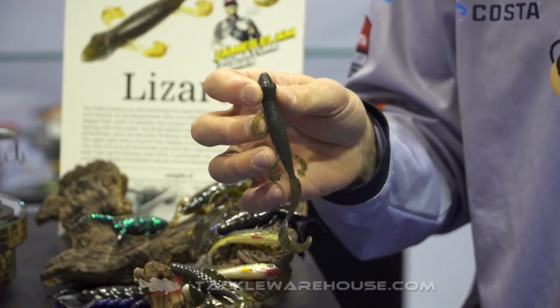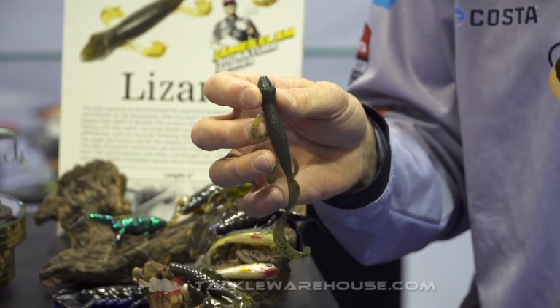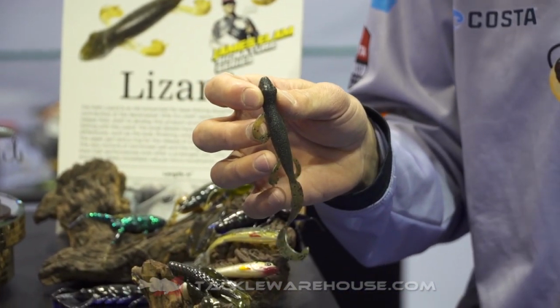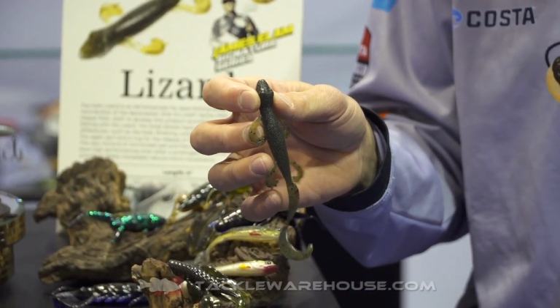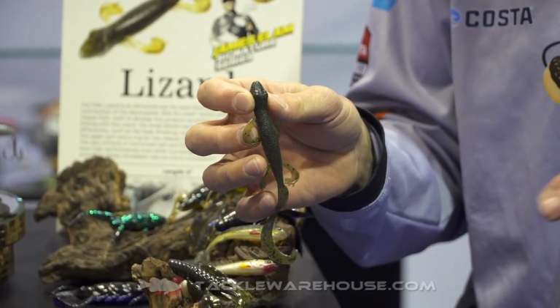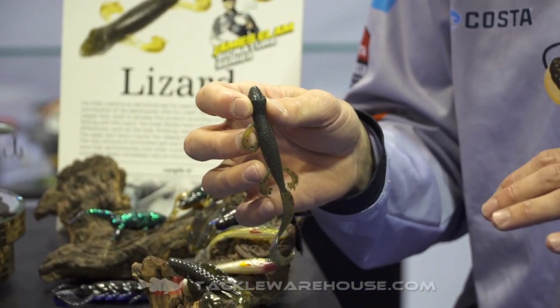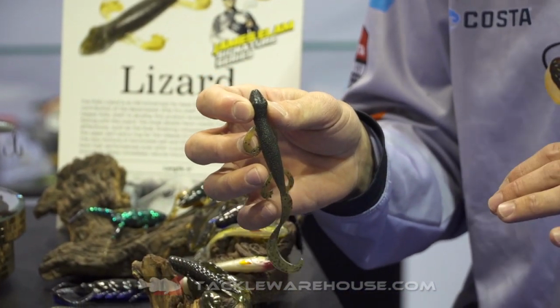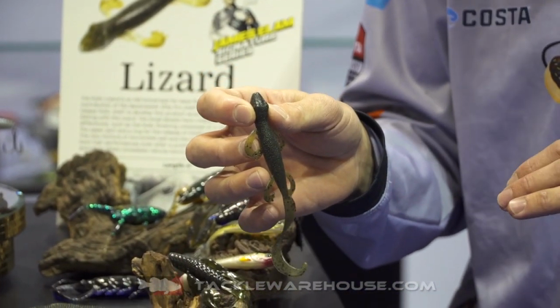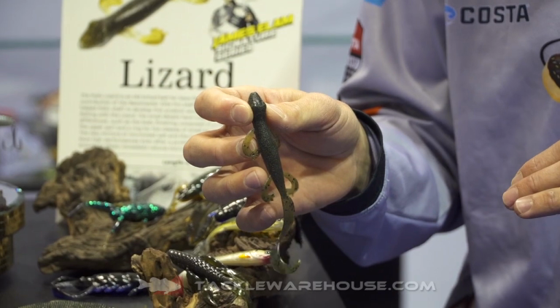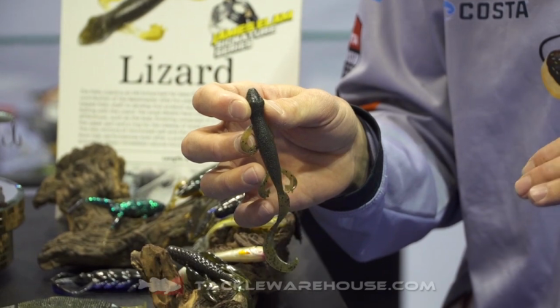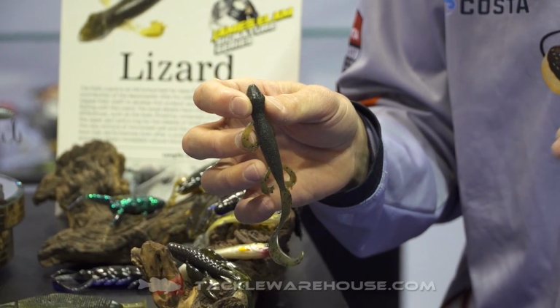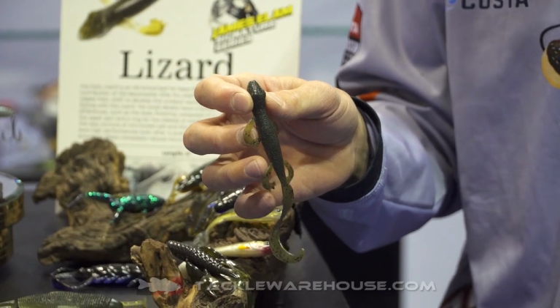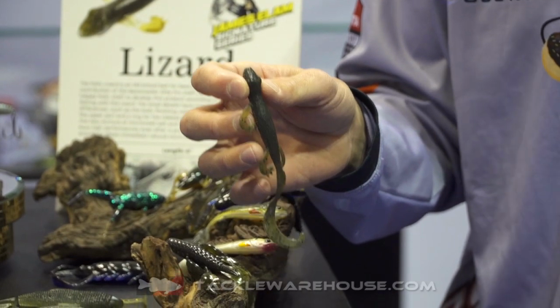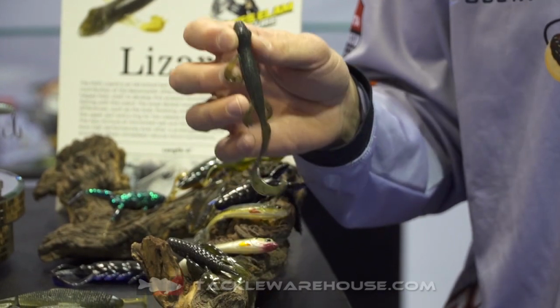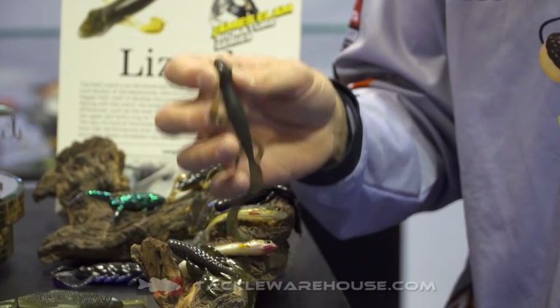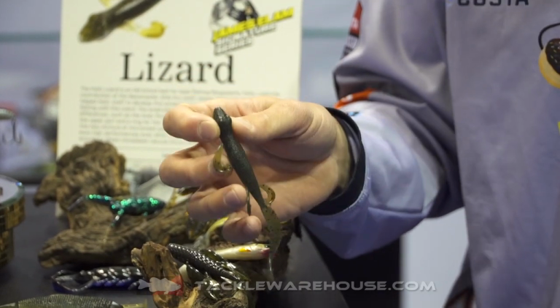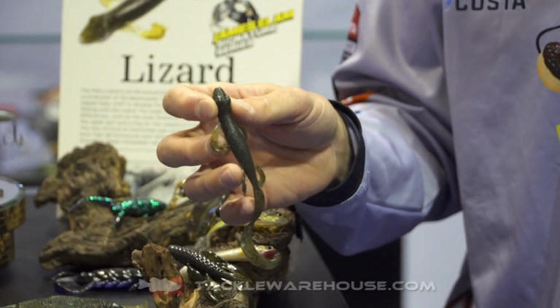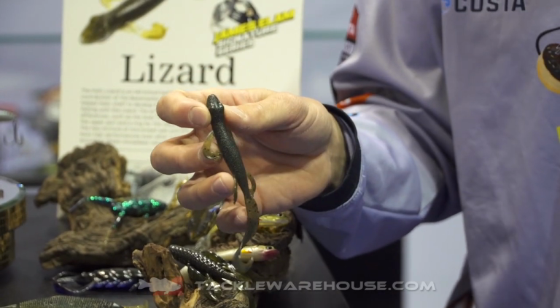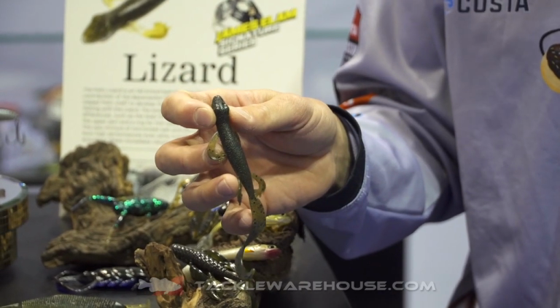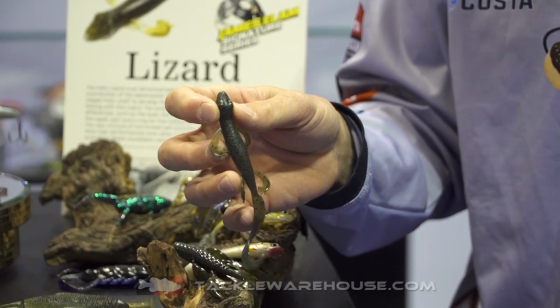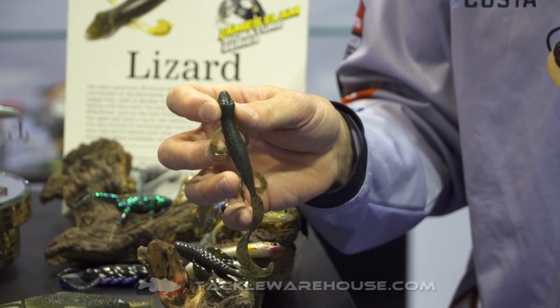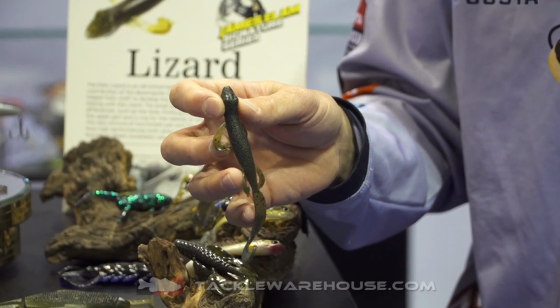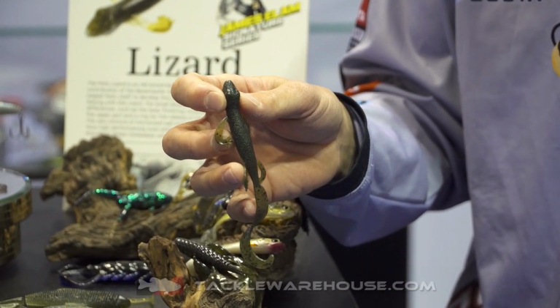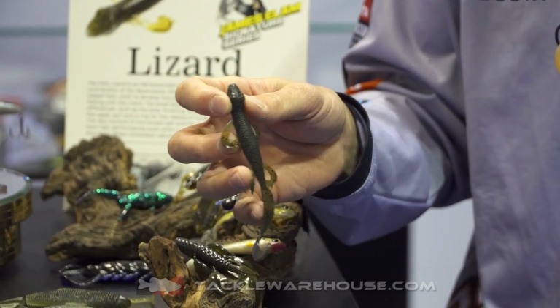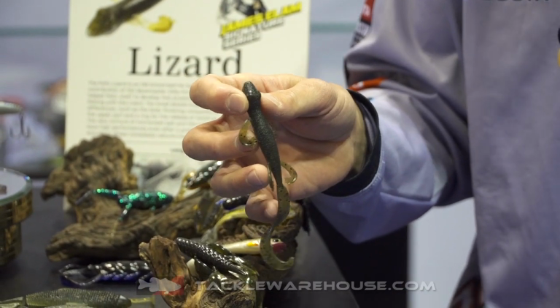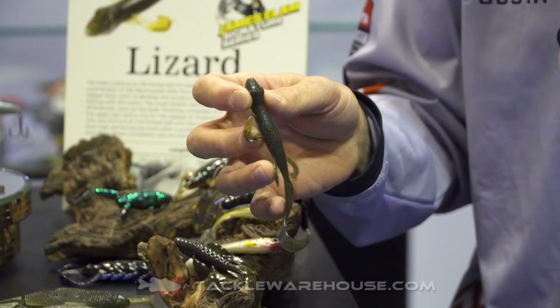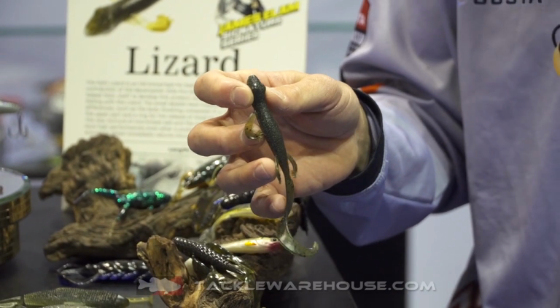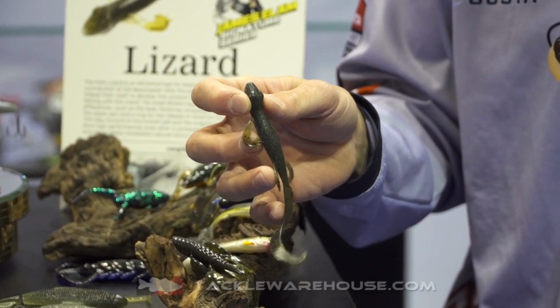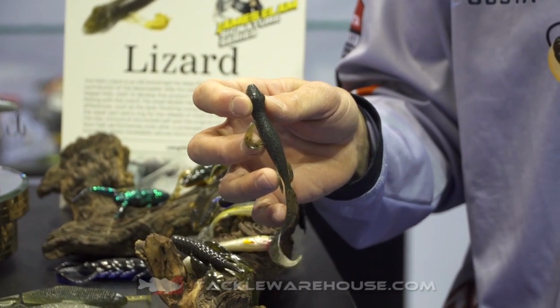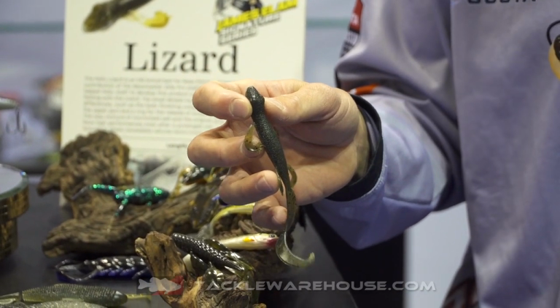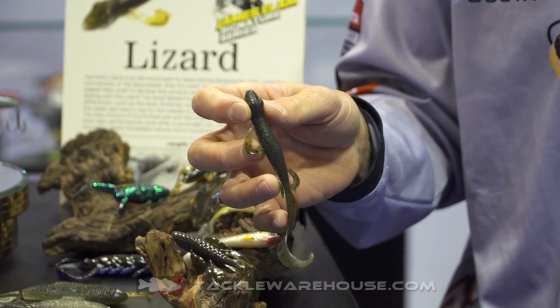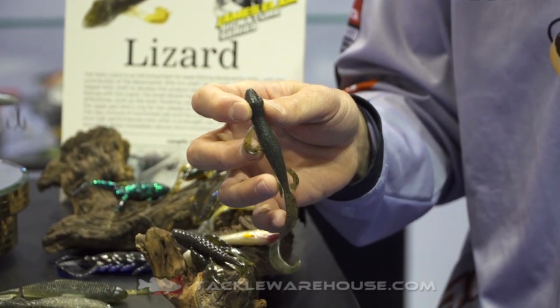You know, it doesn't spin on the retrieve, all the arms lay flat perfectly, and the tail's got great action.